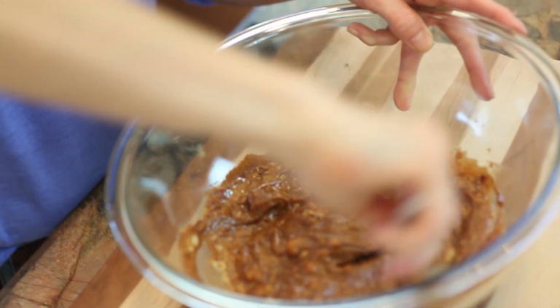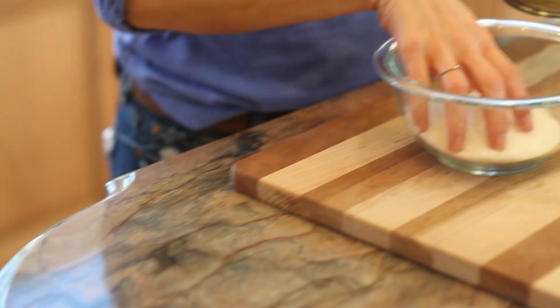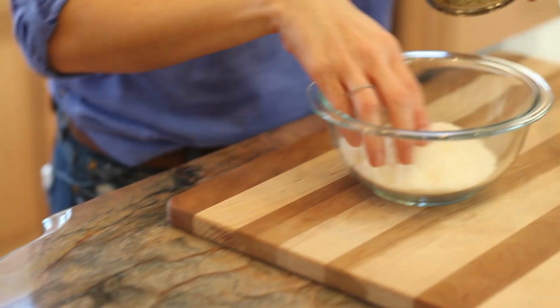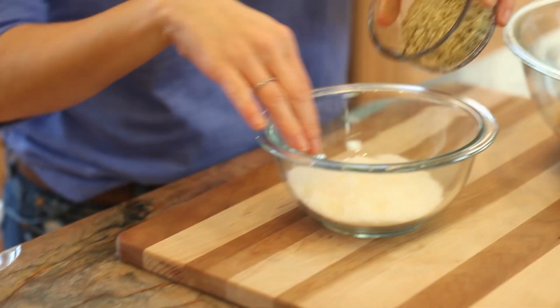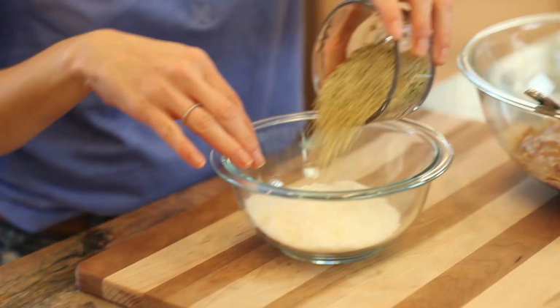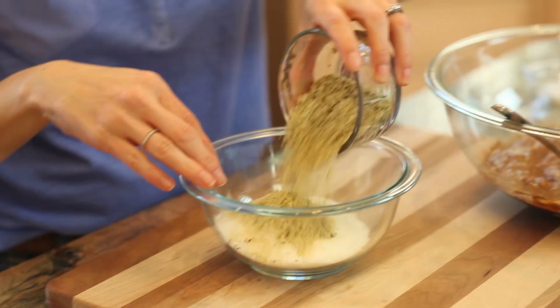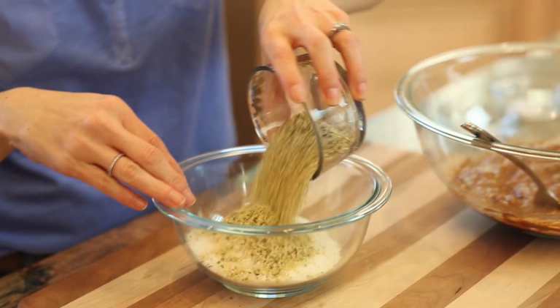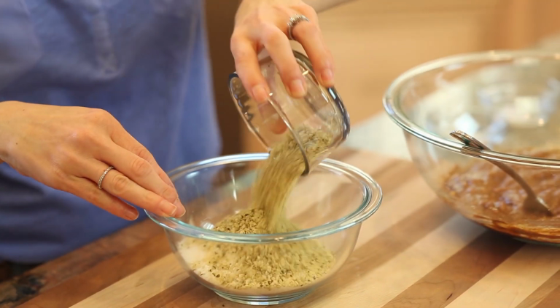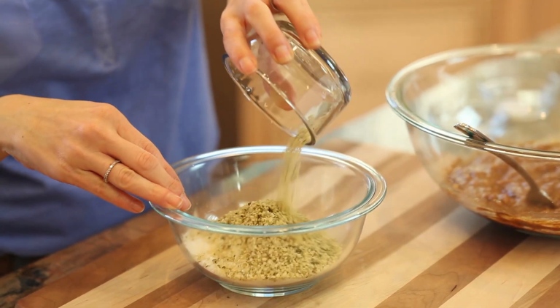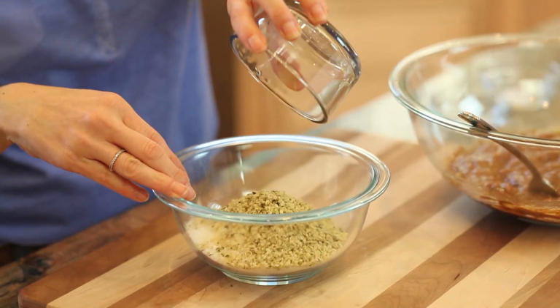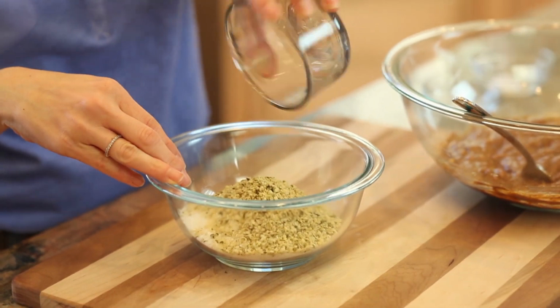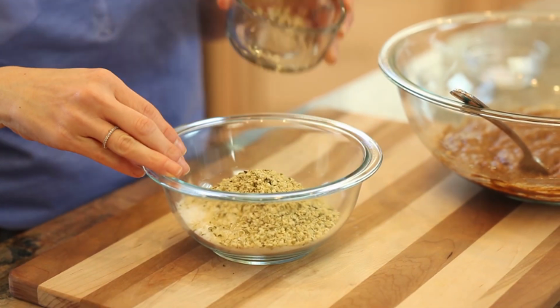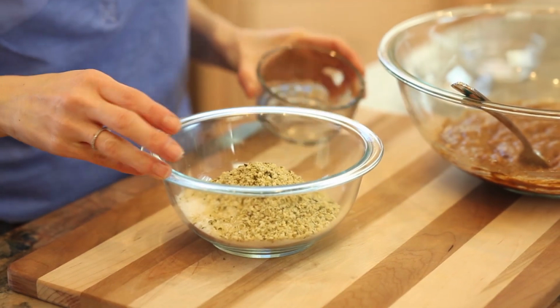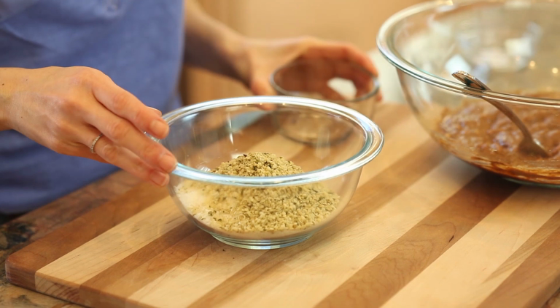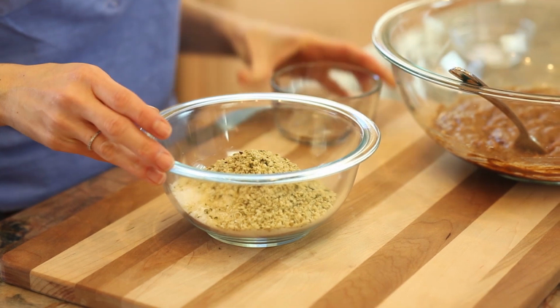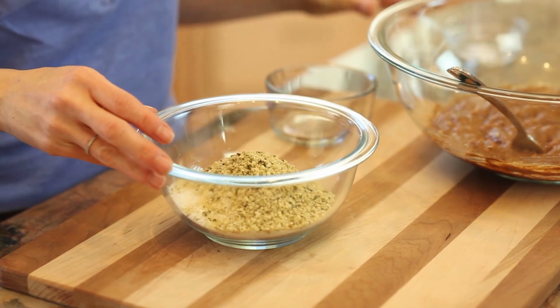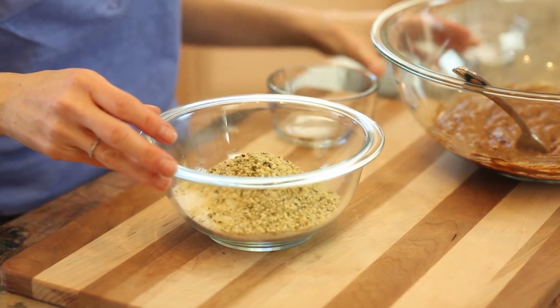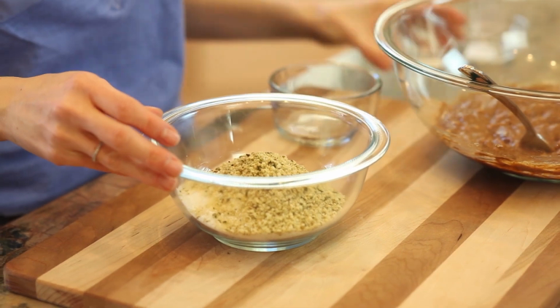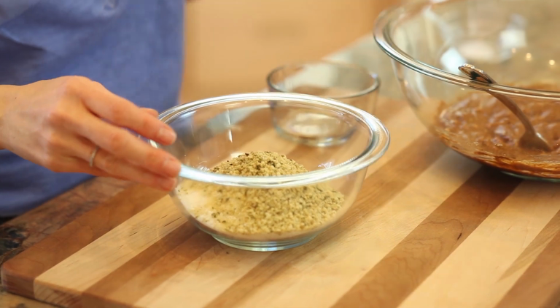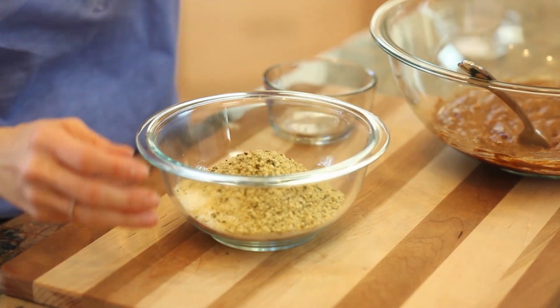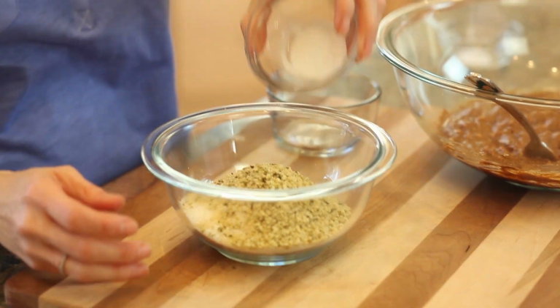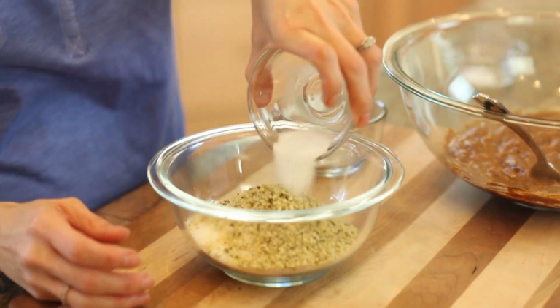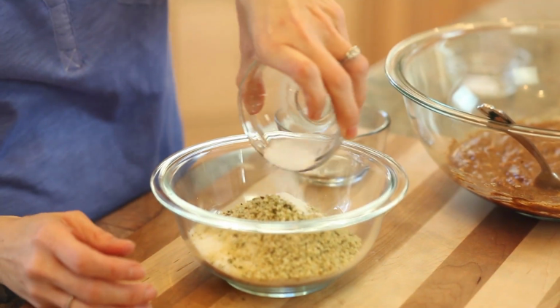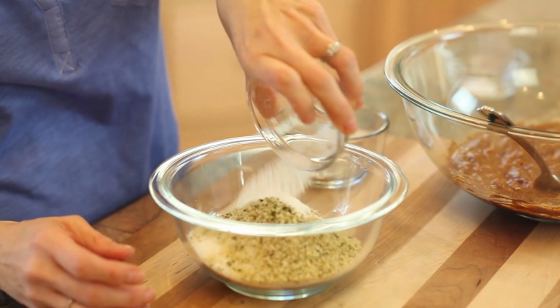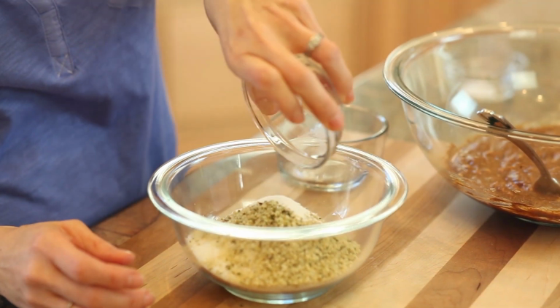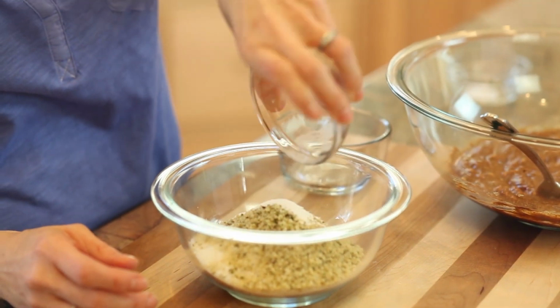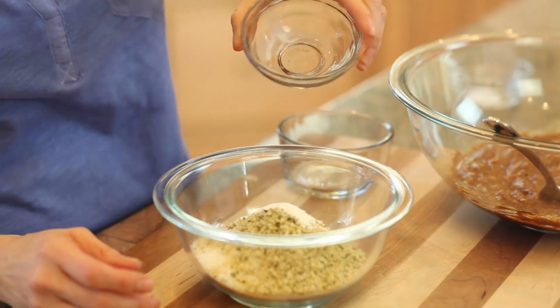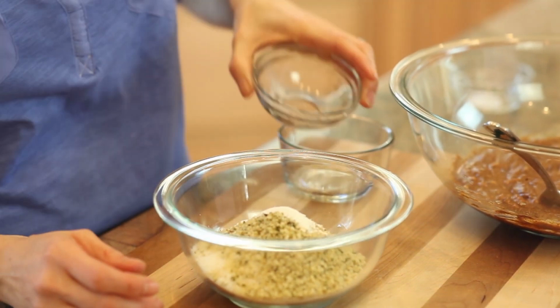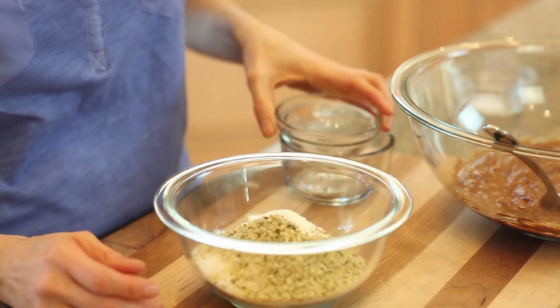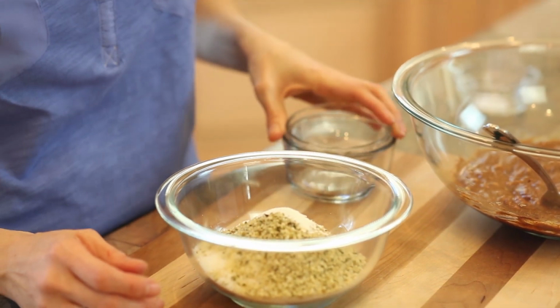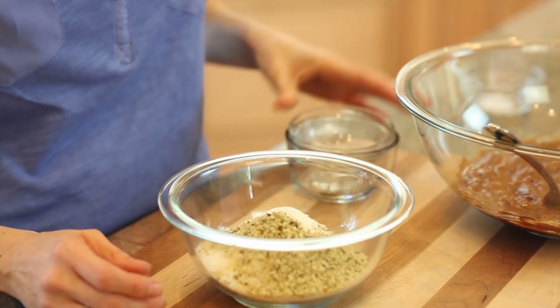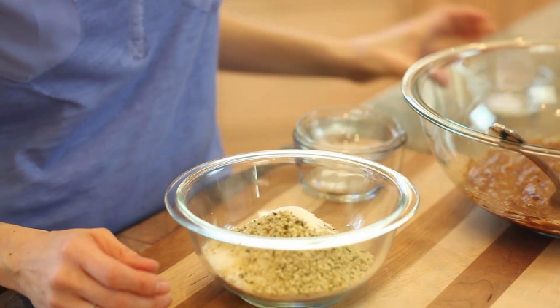In another bowl, I'm going to combine my unsweetened and finely shredded coconut with the hemp seed, the baking soda, and salt.